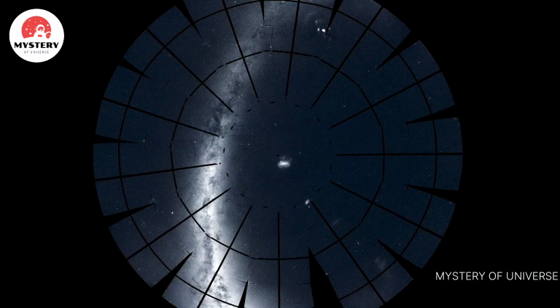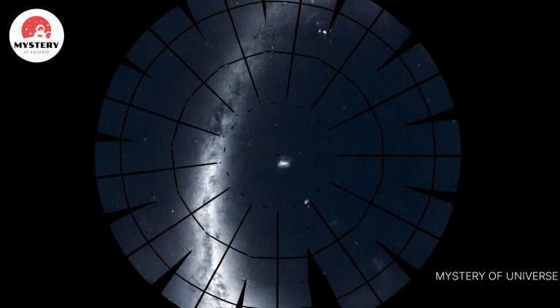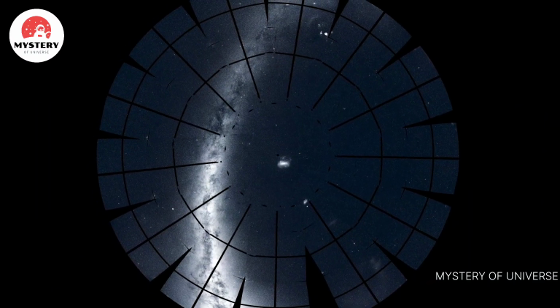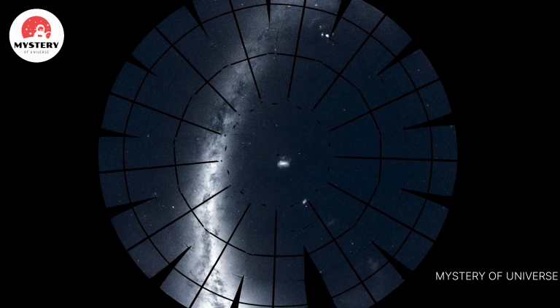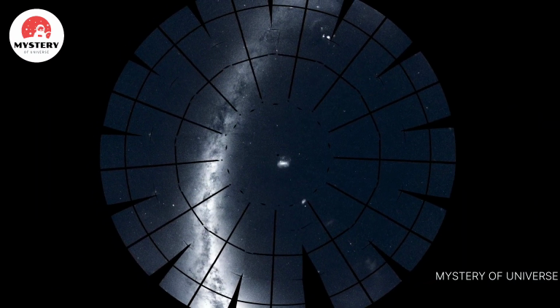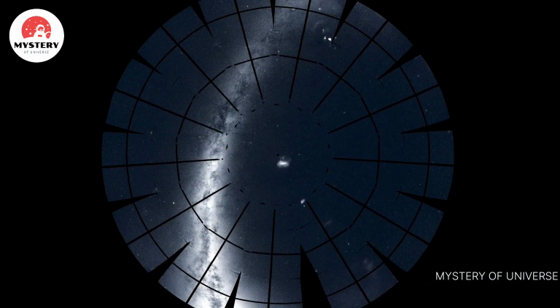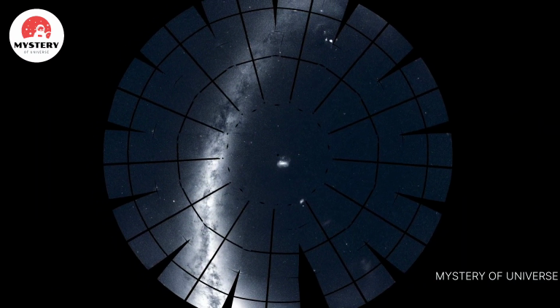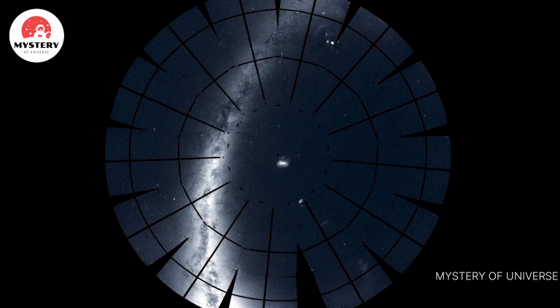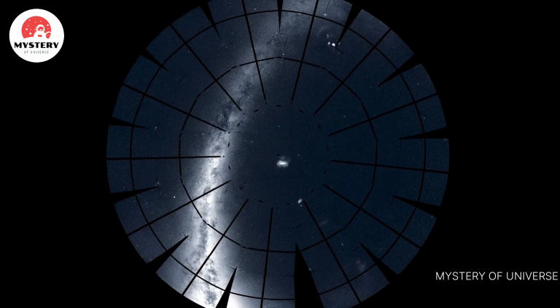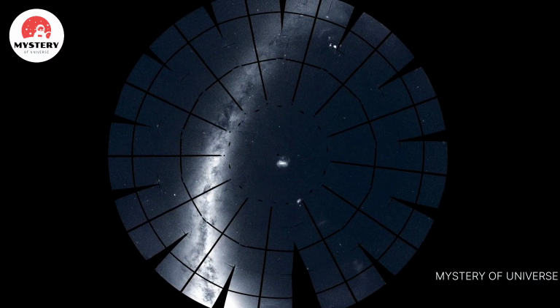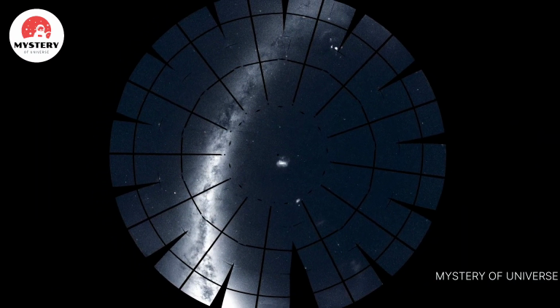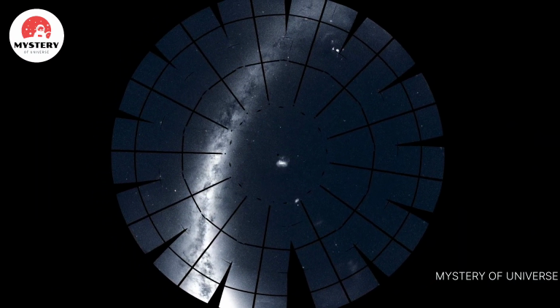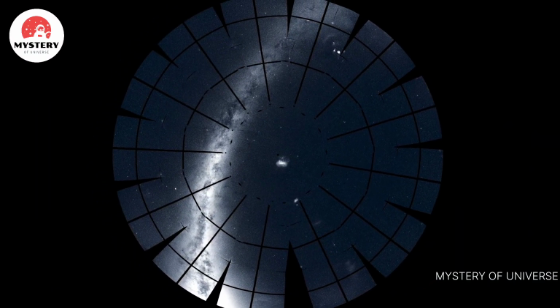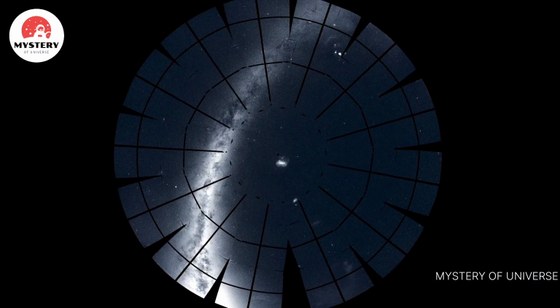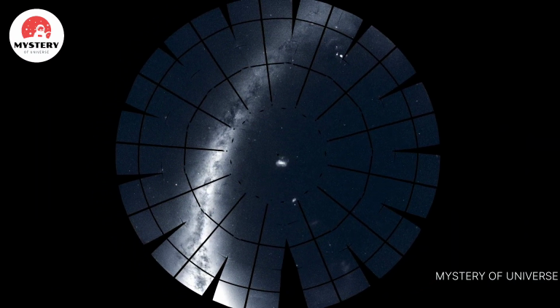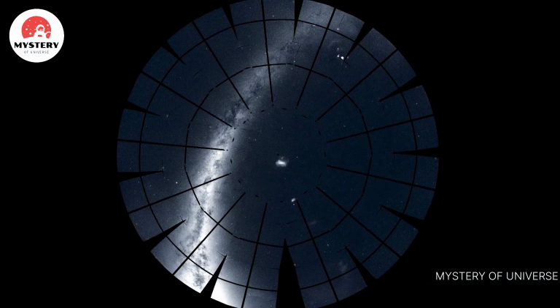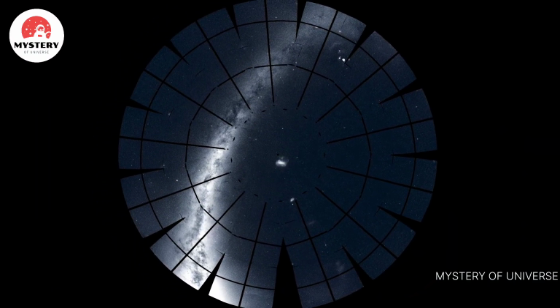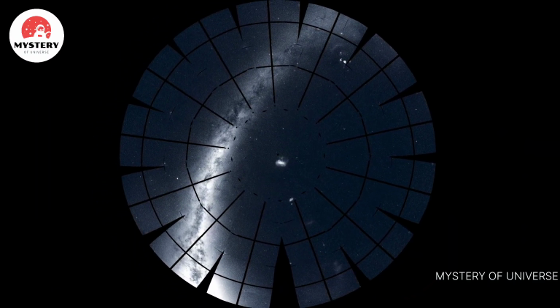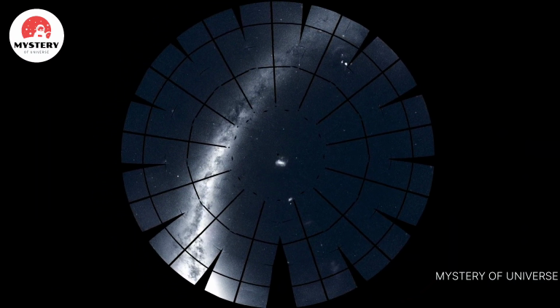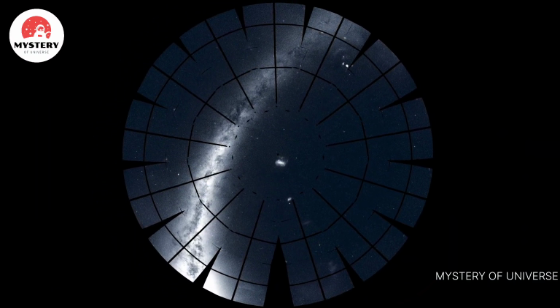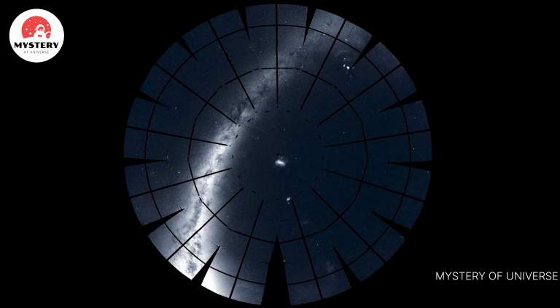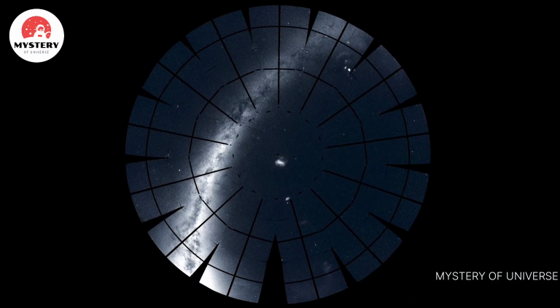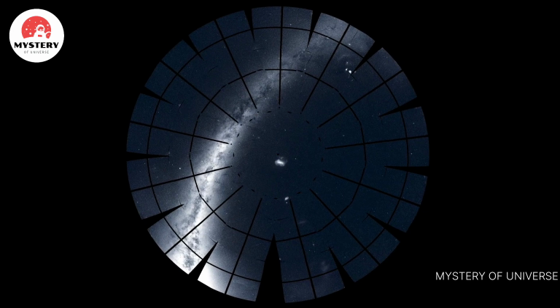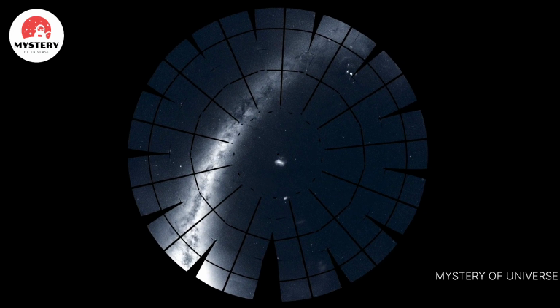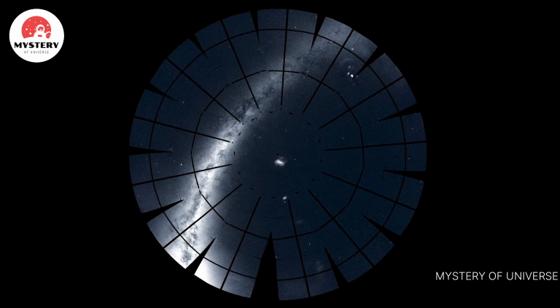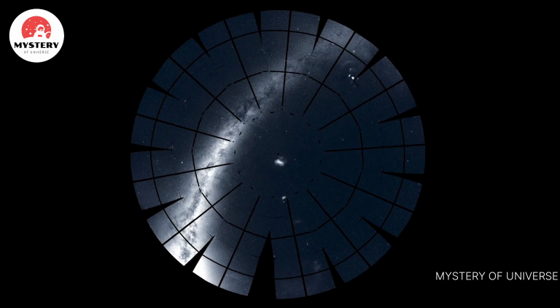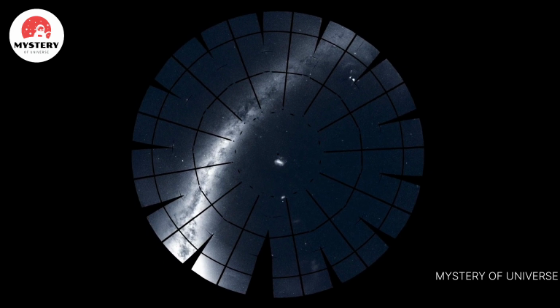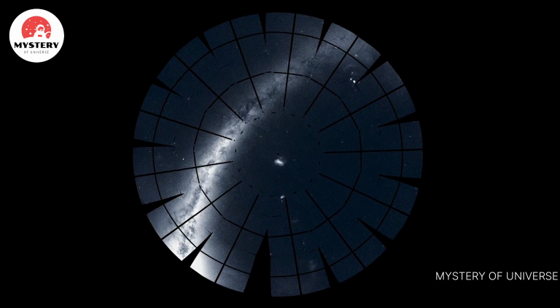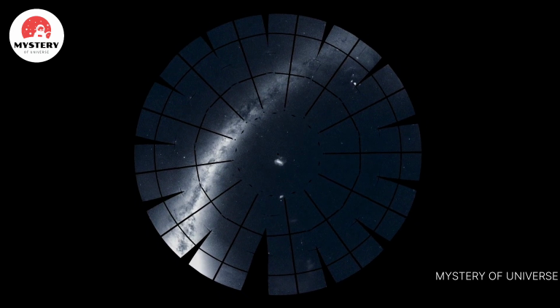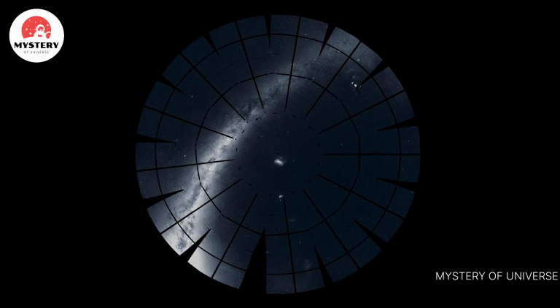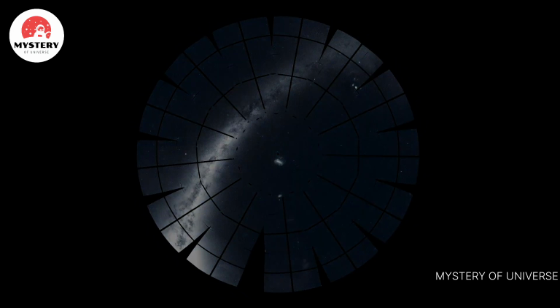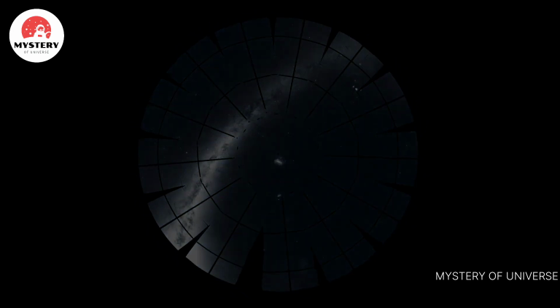Eventually, hundreds, or even thousands, of distant worlds will owe their discovery to TESS.